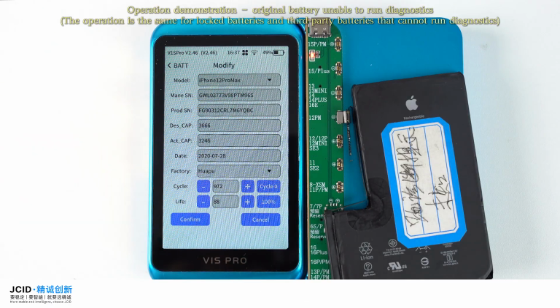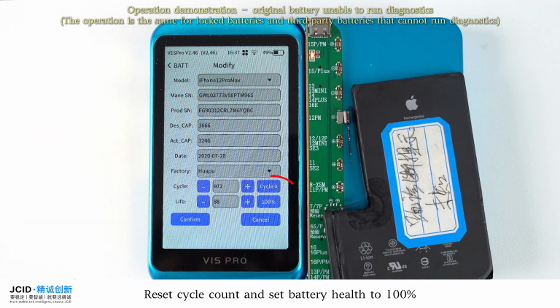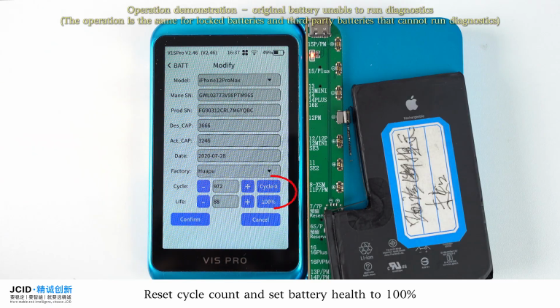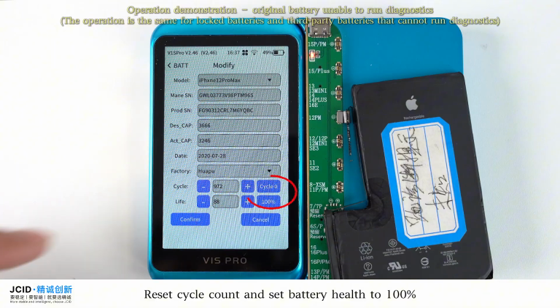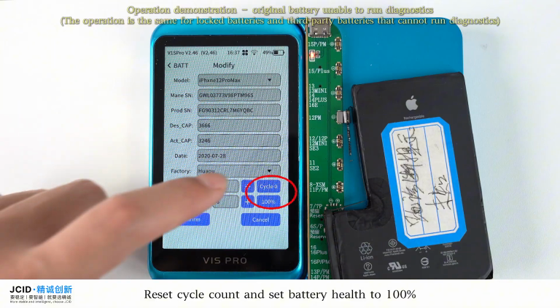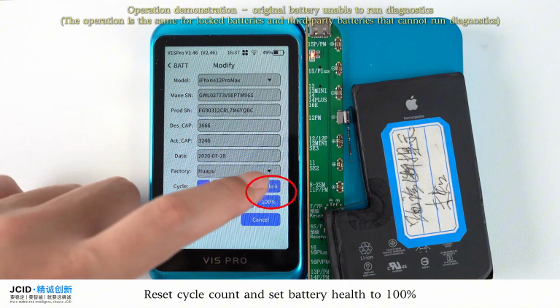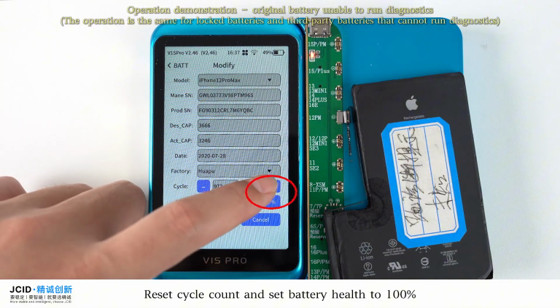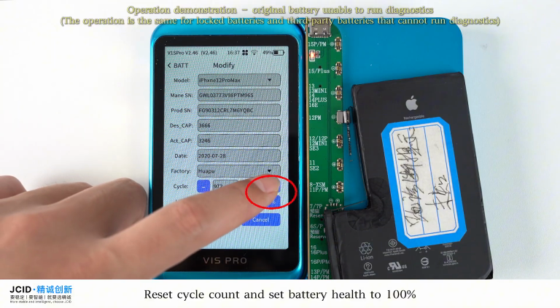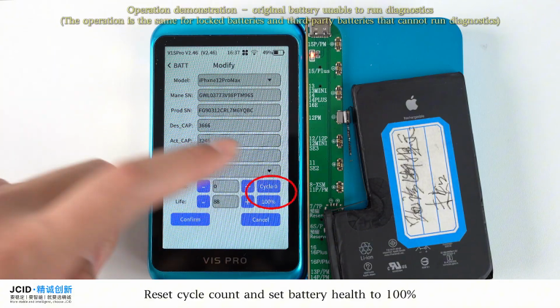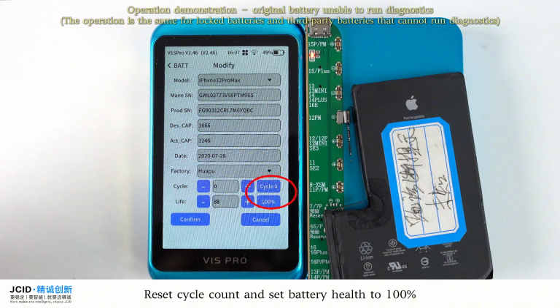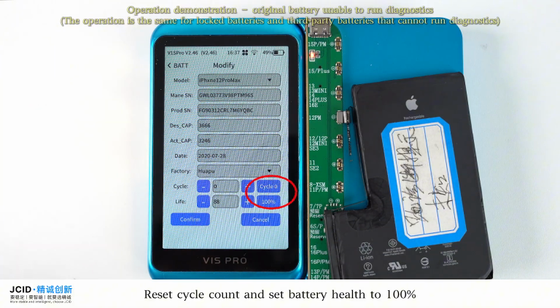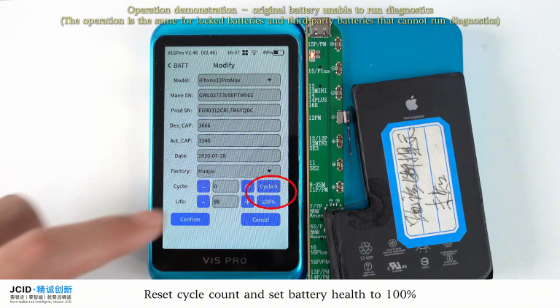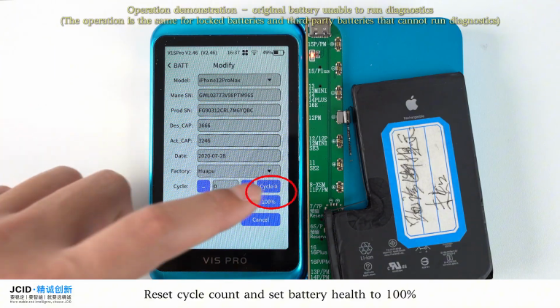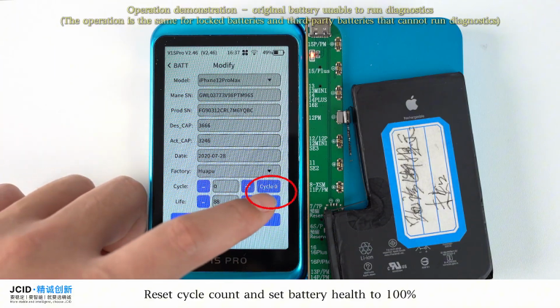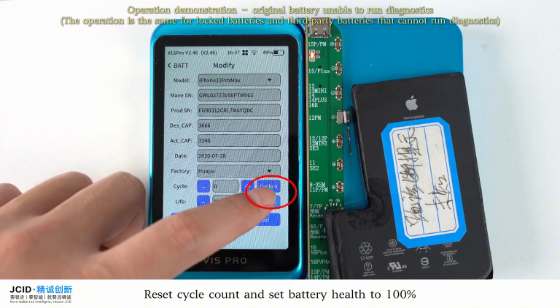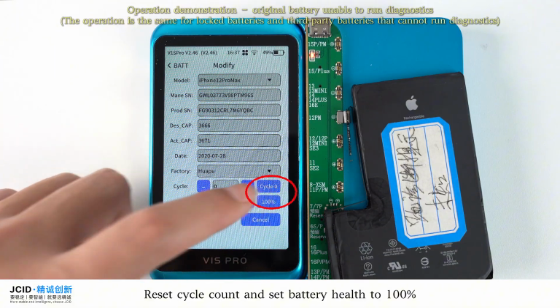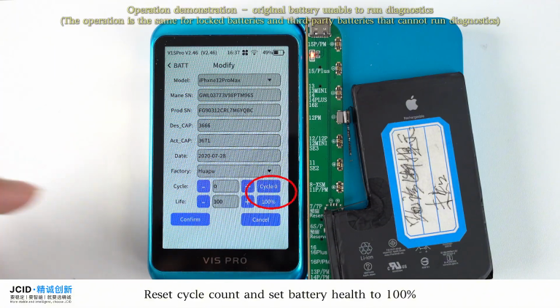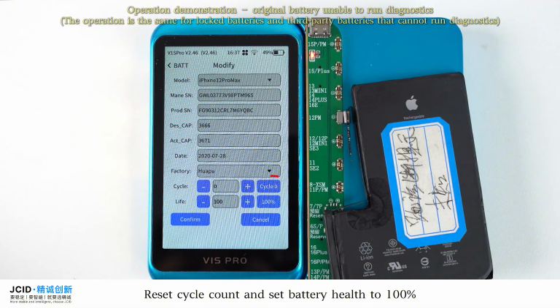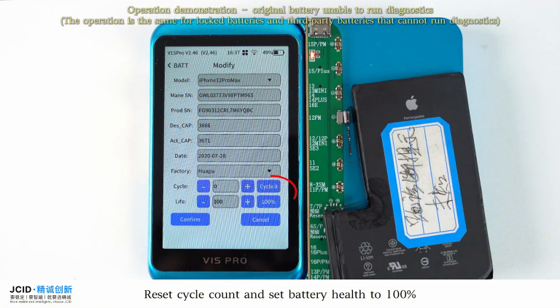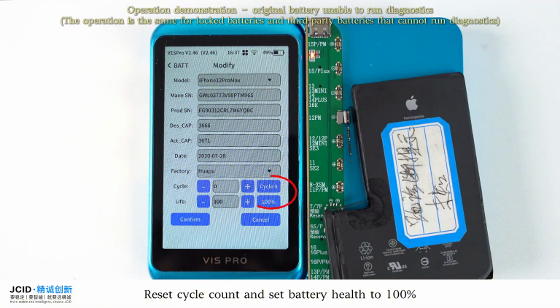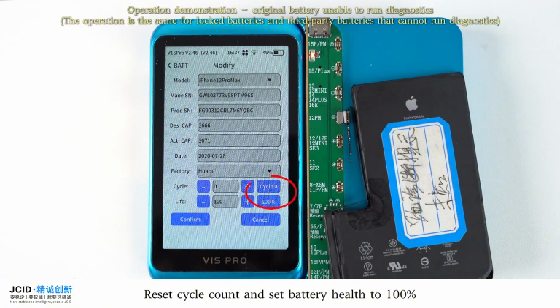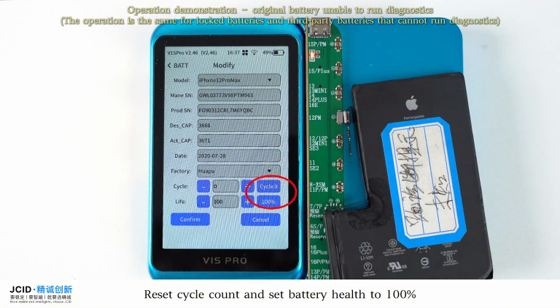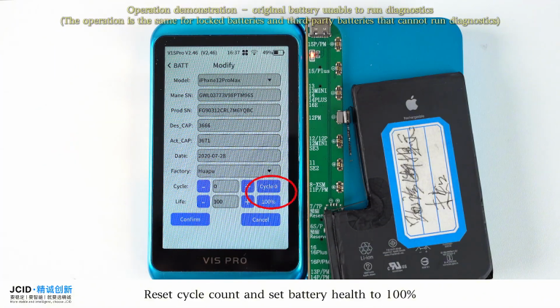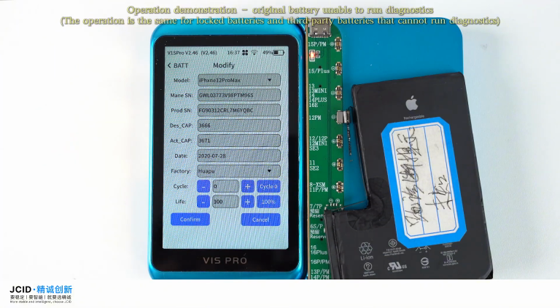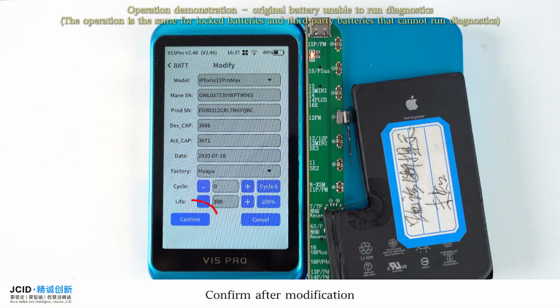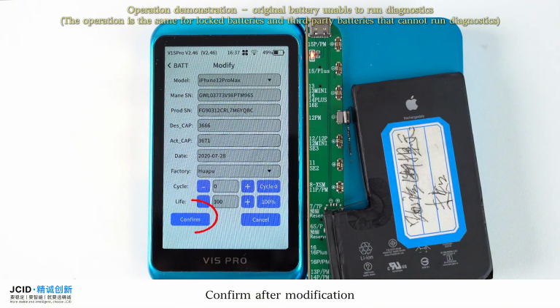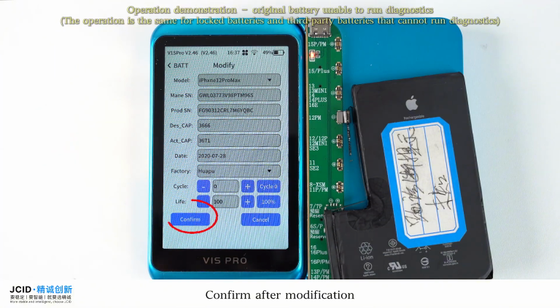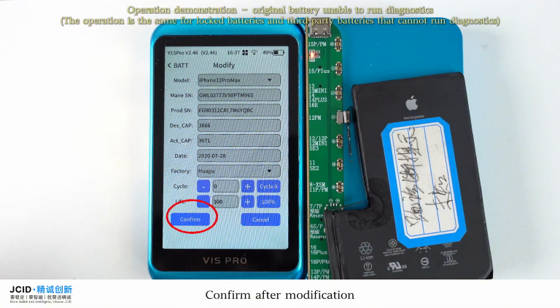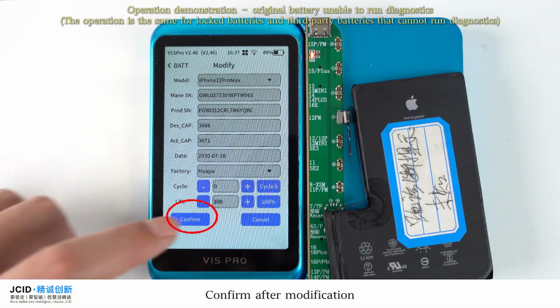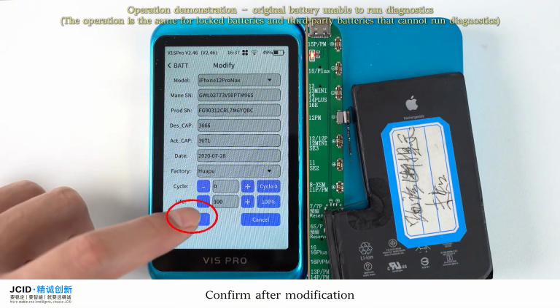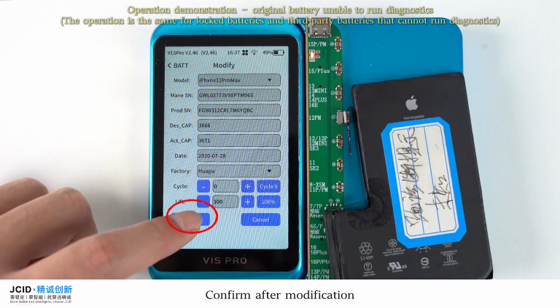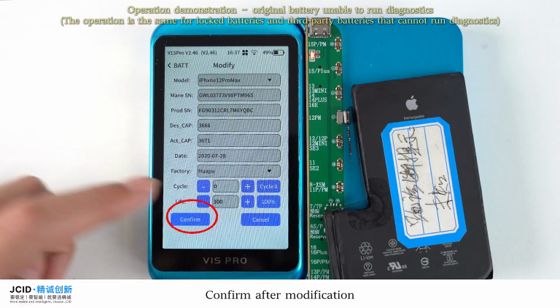Reset the cycle count and set battery health to 100%. Confirm after modification.